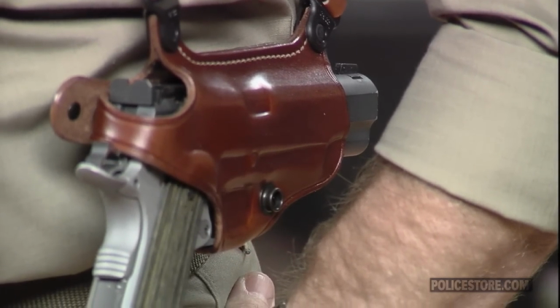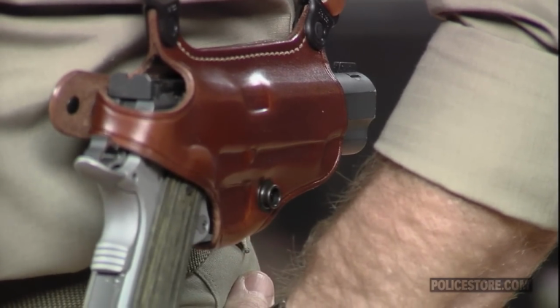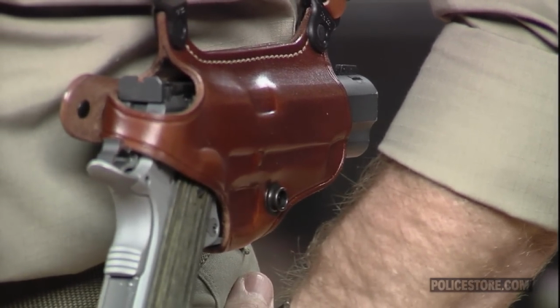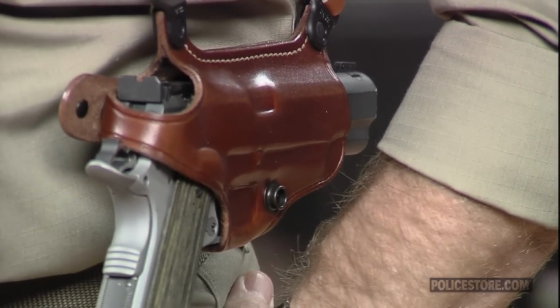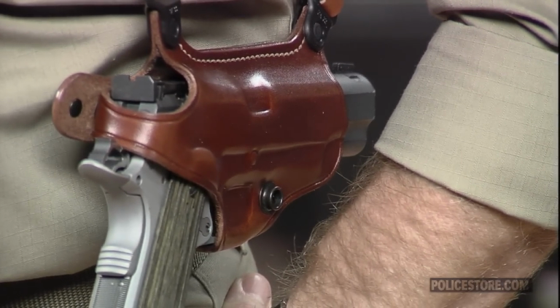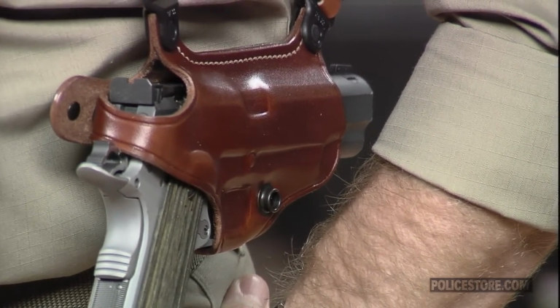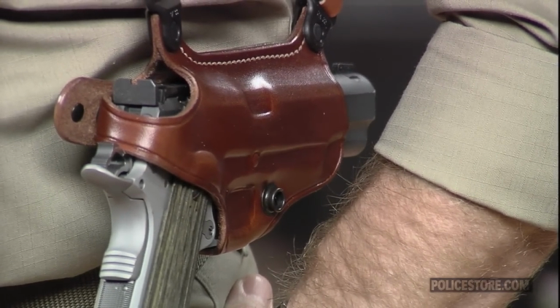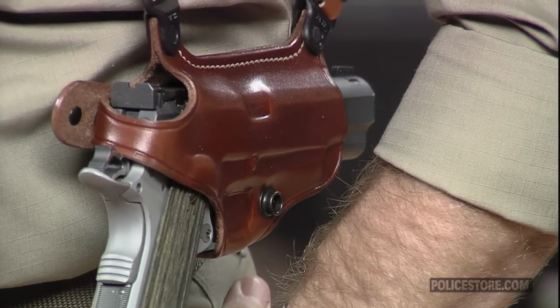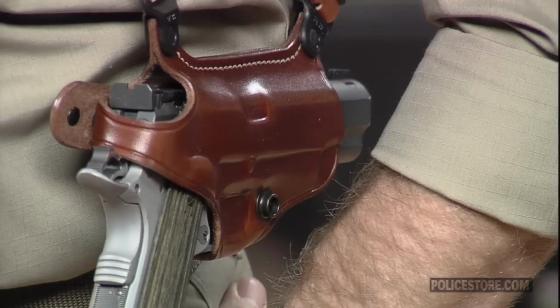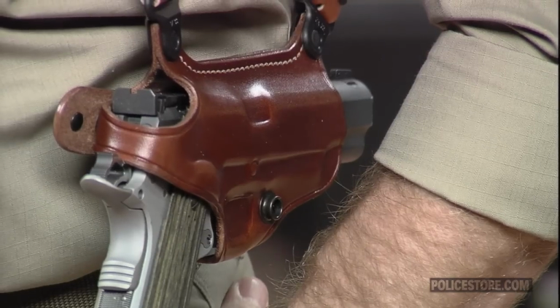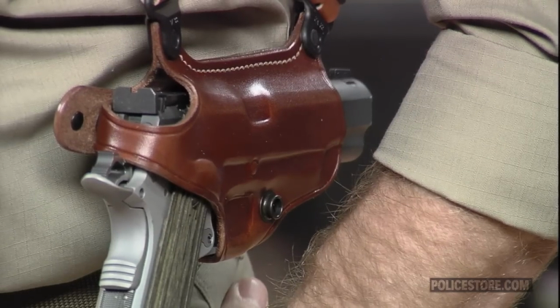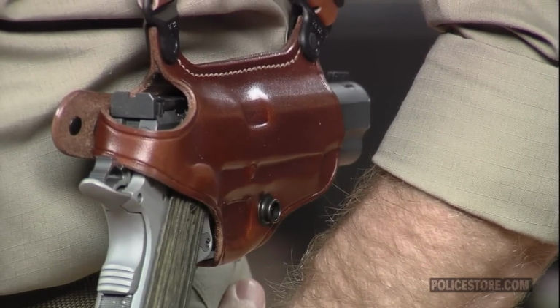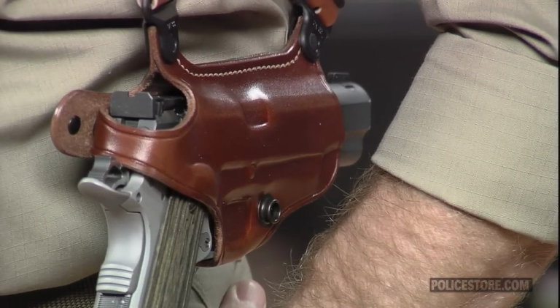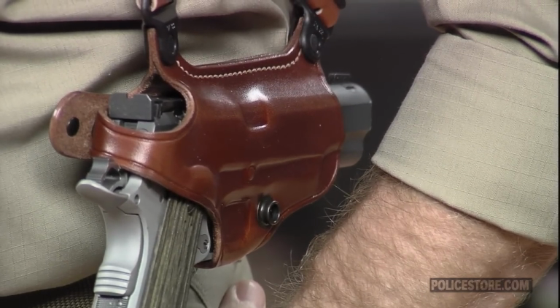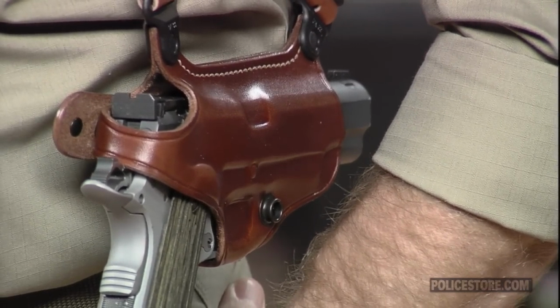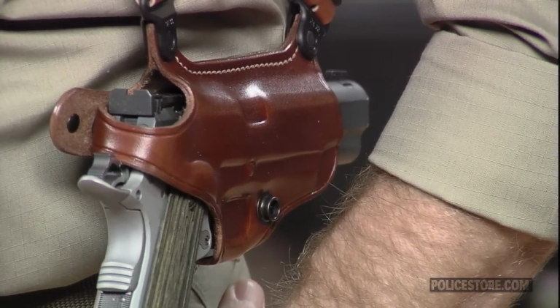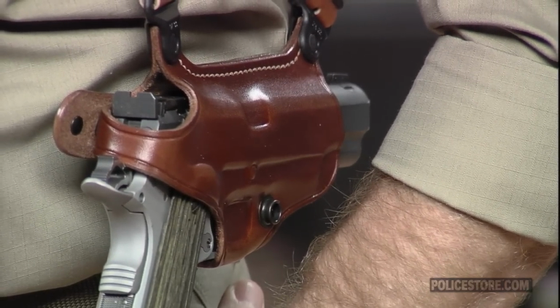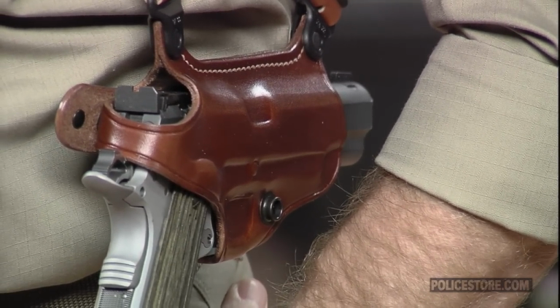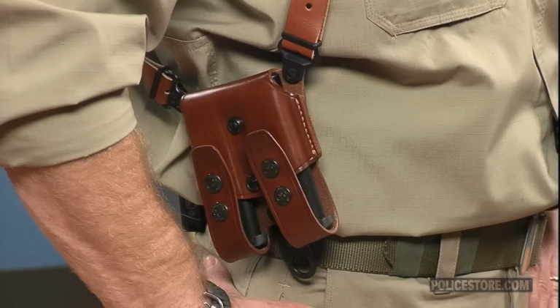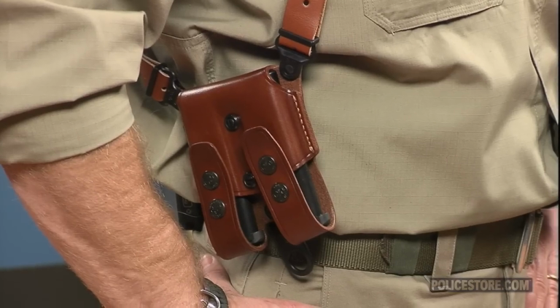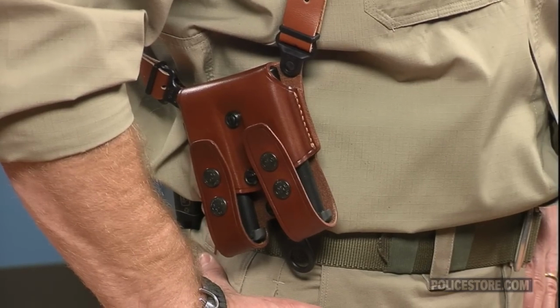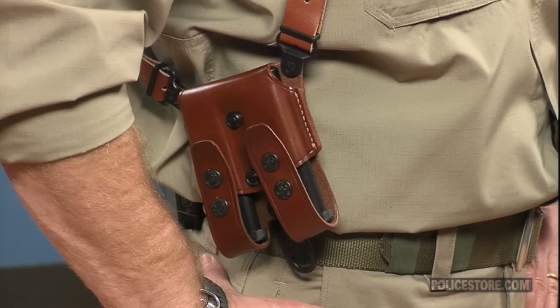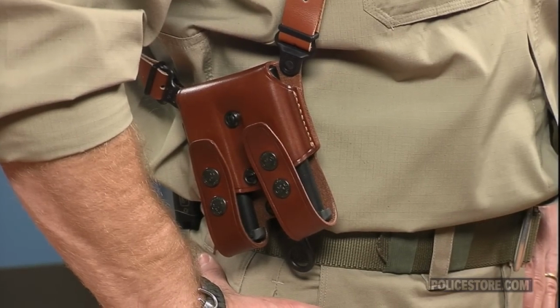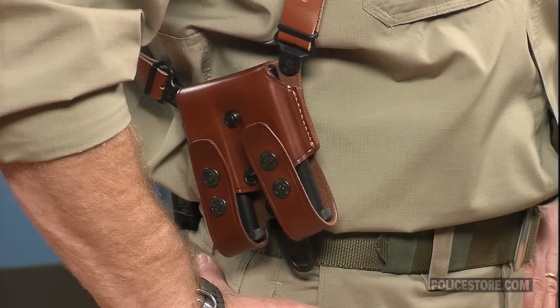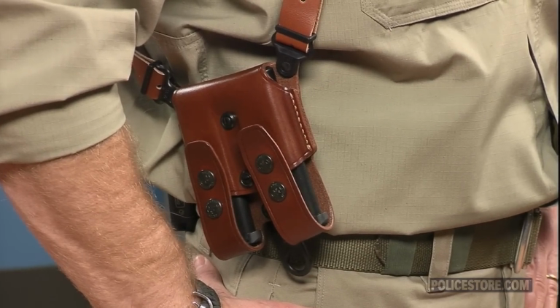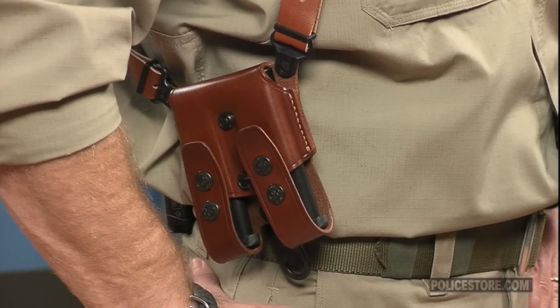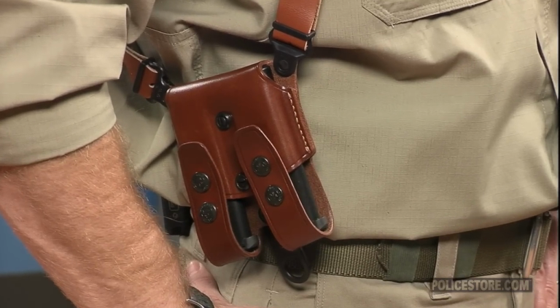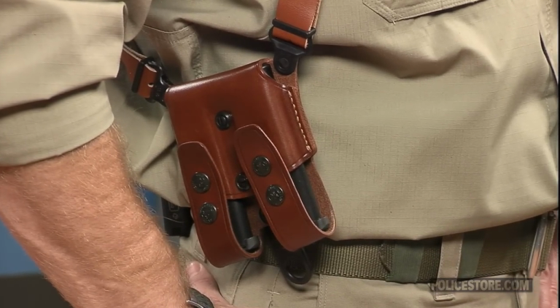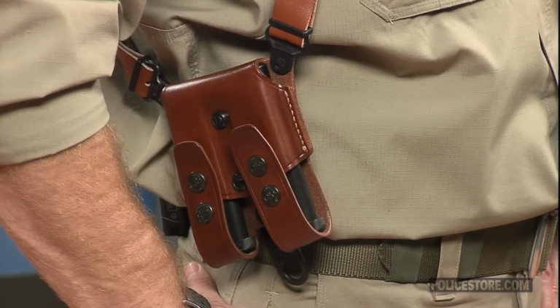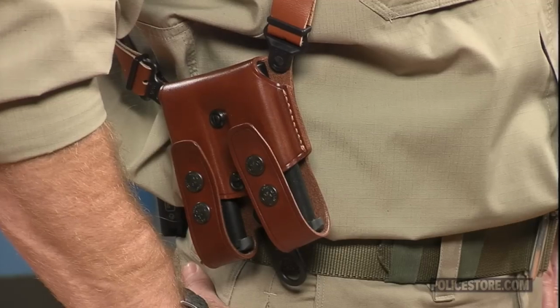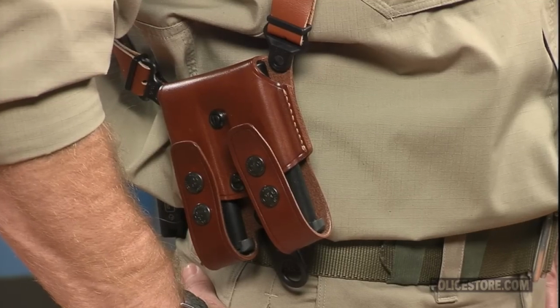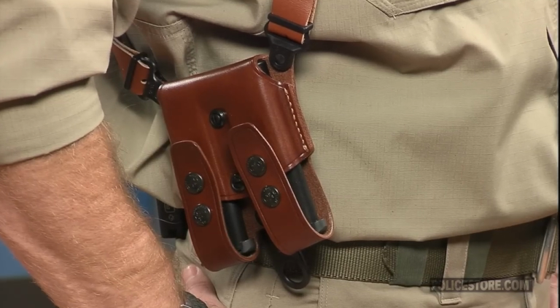Another holster secures 1911 style actions including the AMT Hardballer, Colt, Kimber, Smith & Wesson, and Springfield 1911s, and the Star PD pistol.